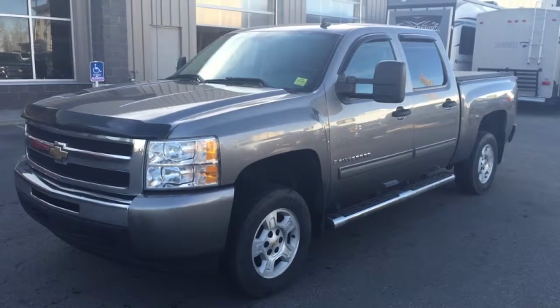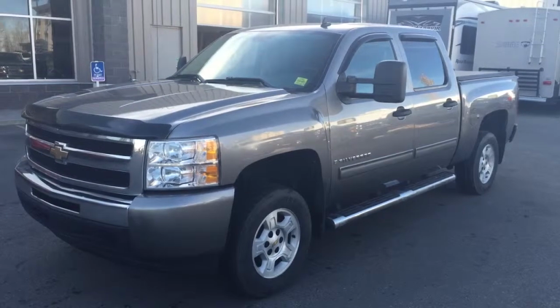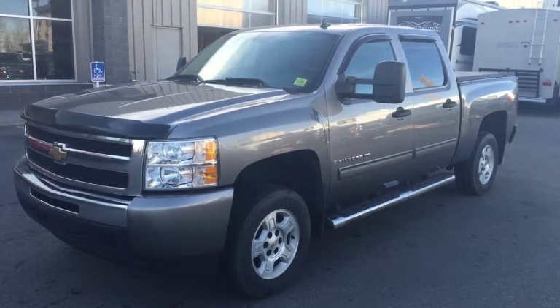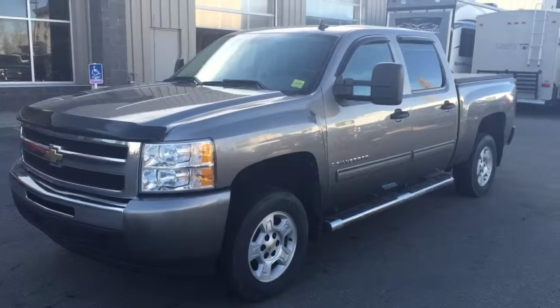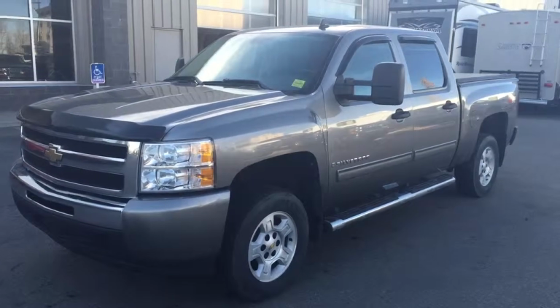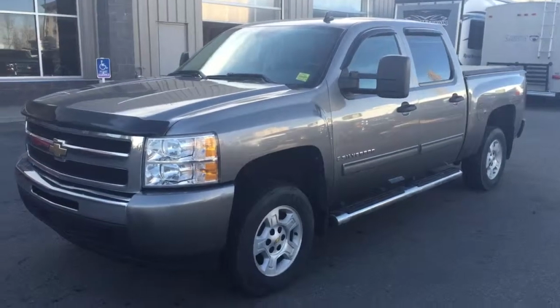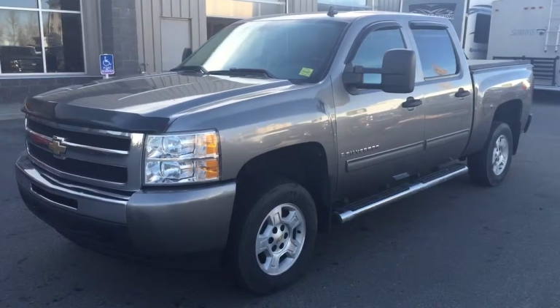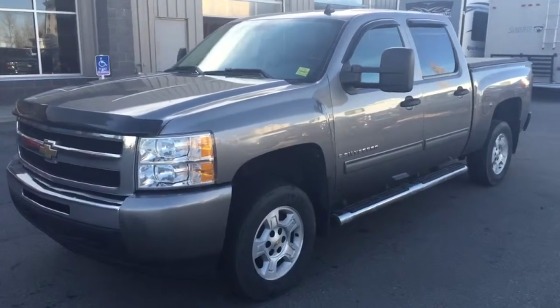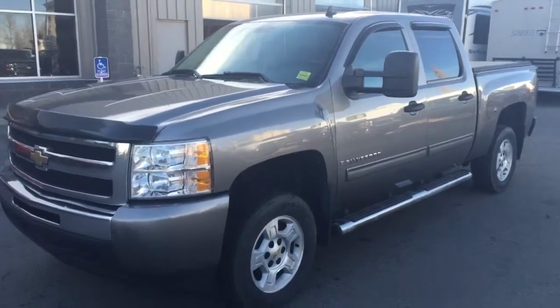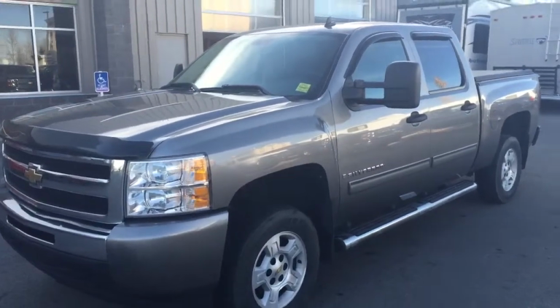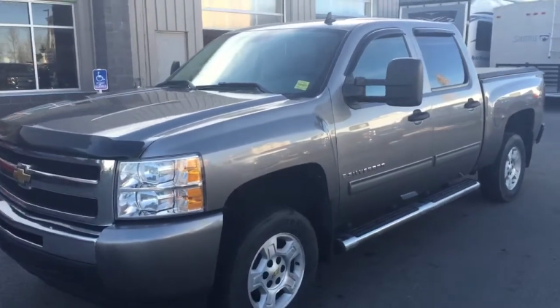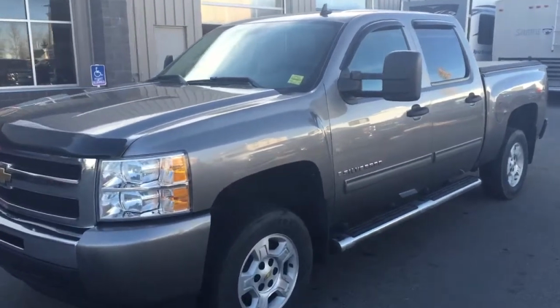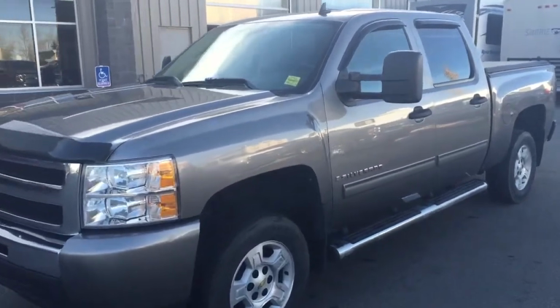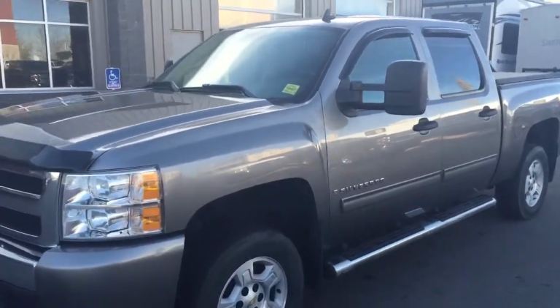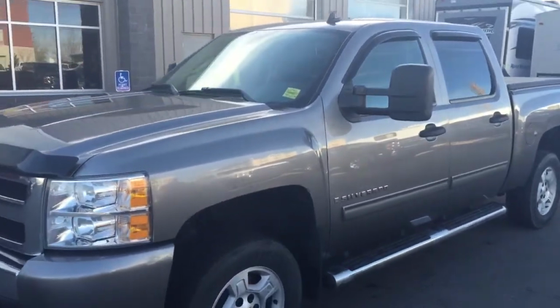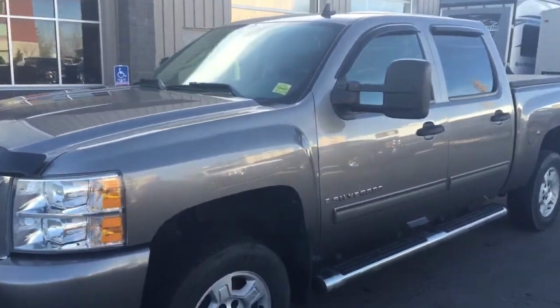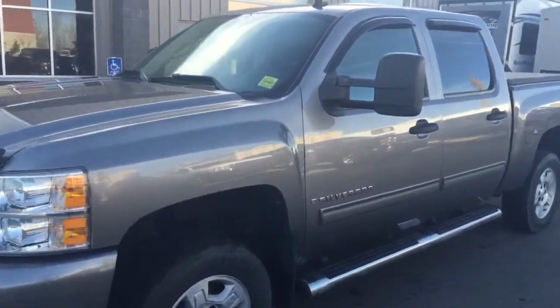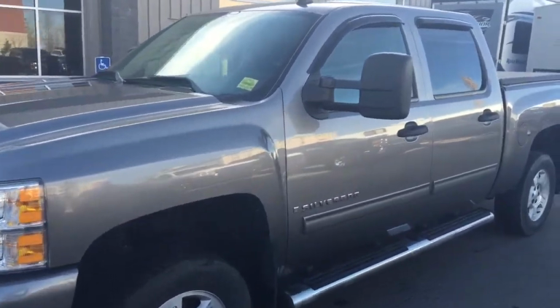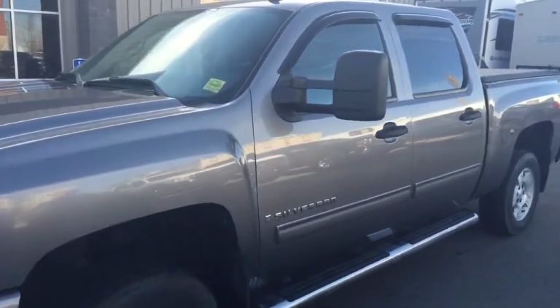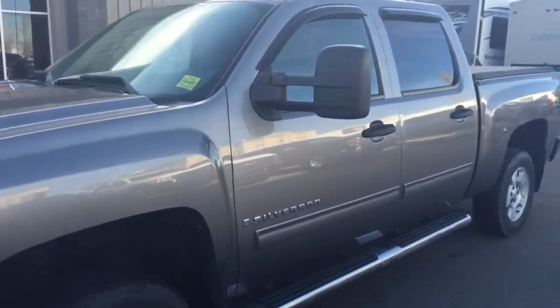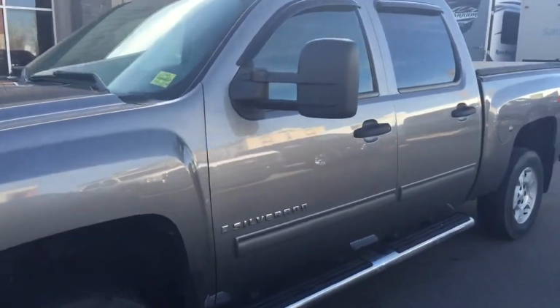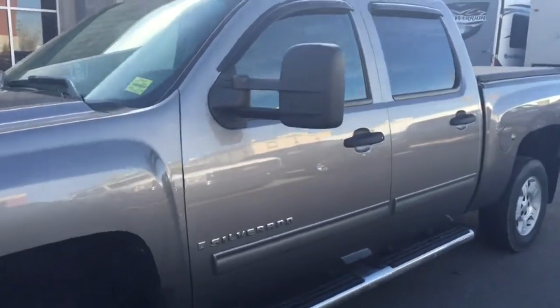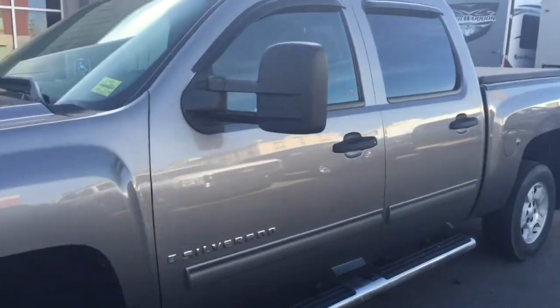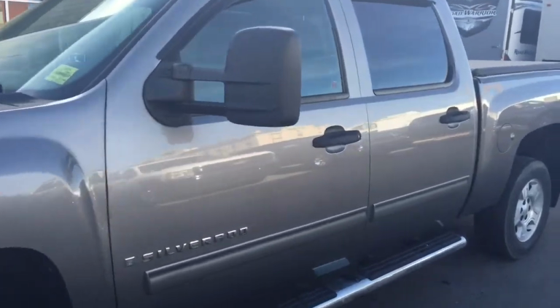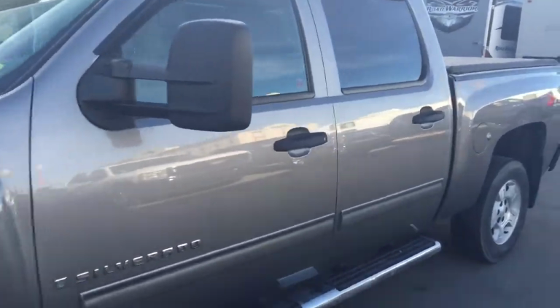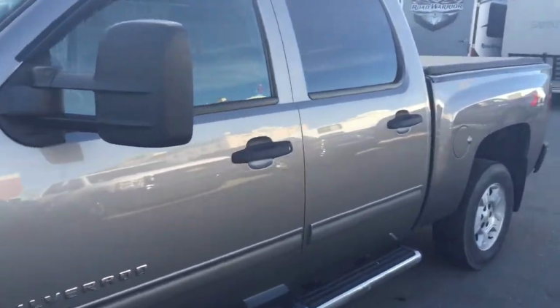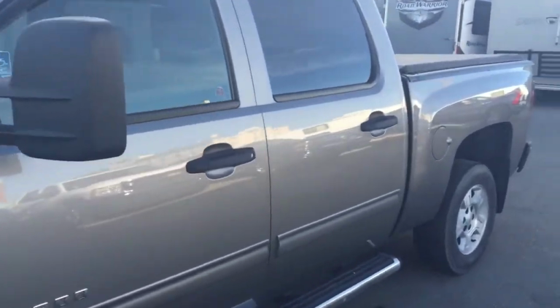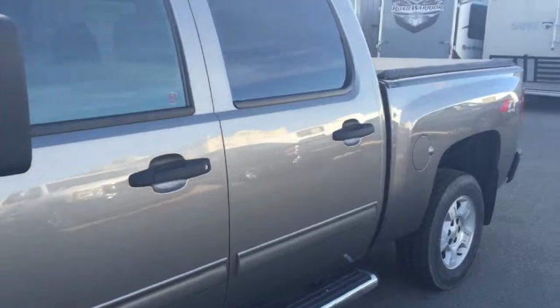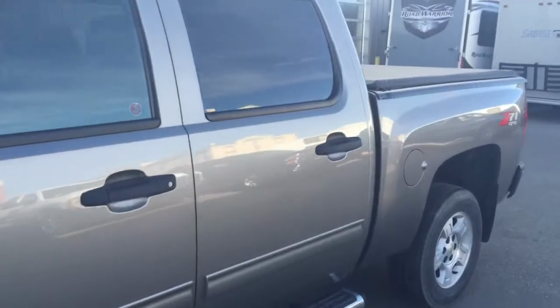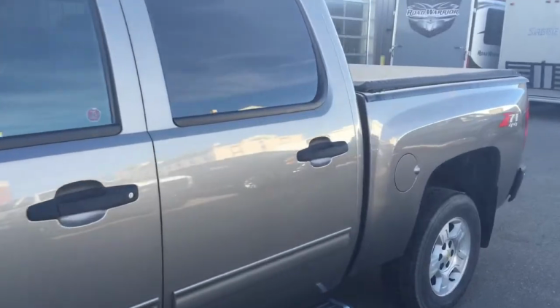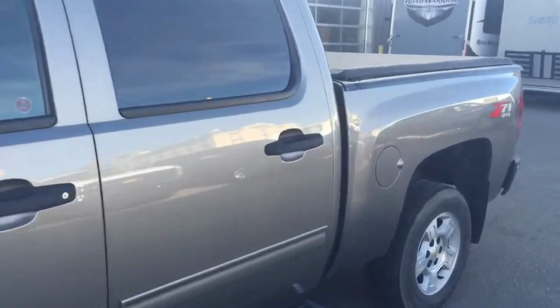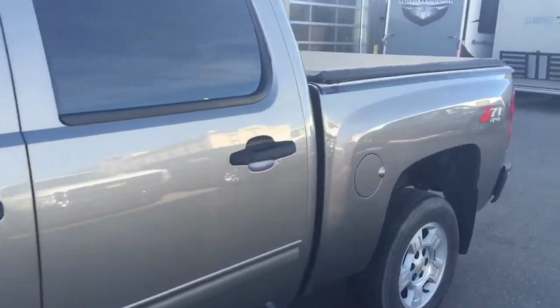Welcome to Davis Chevrolet. This is a pre-owned 2009 Chevrolet Silverado in the colour Silver.